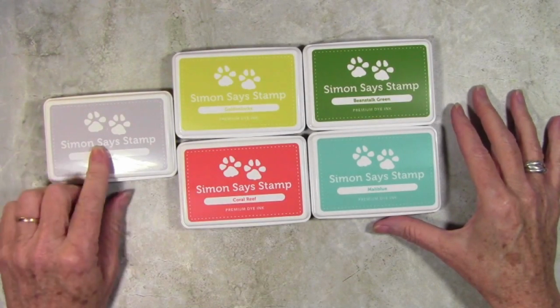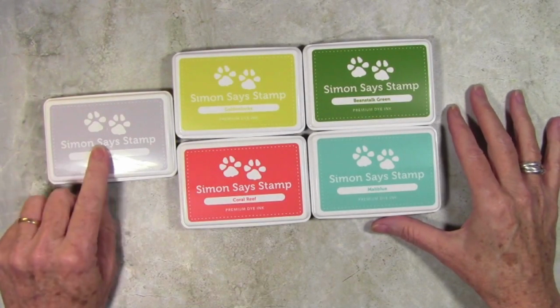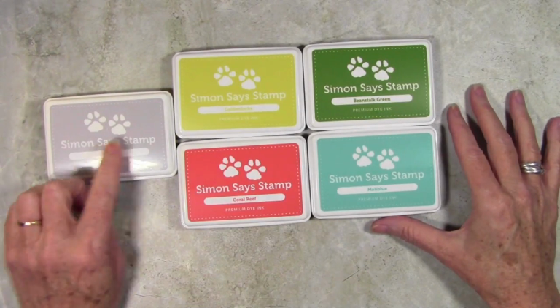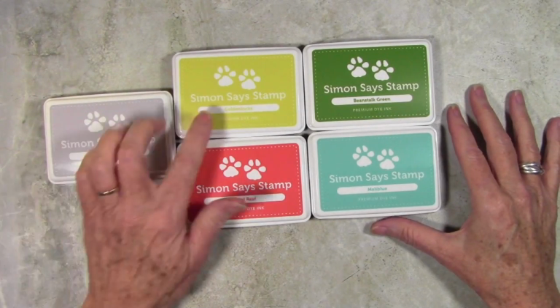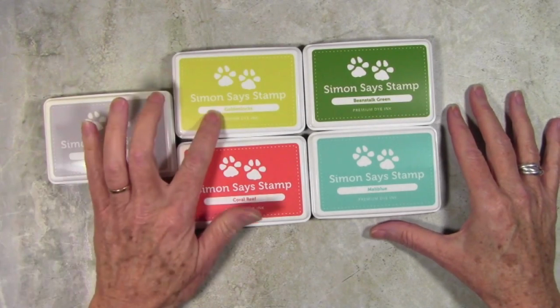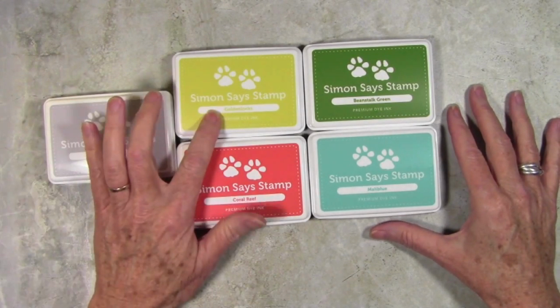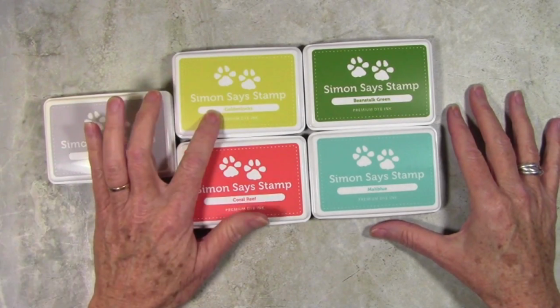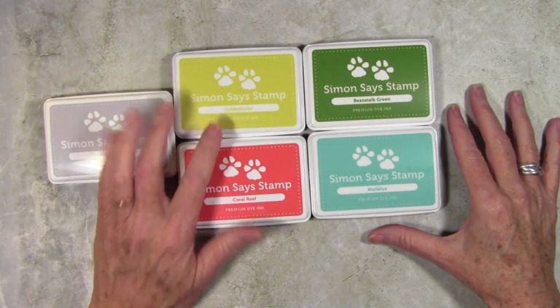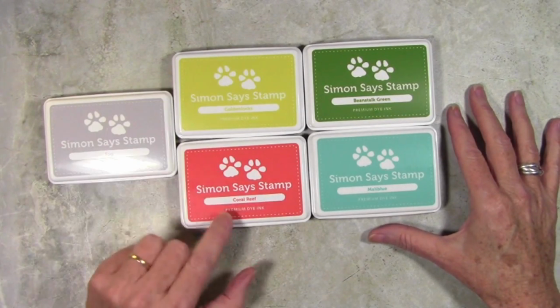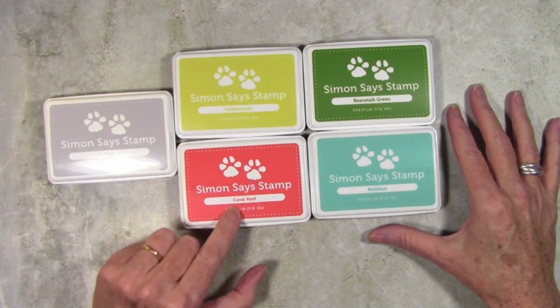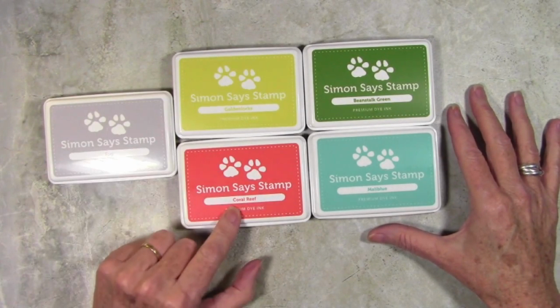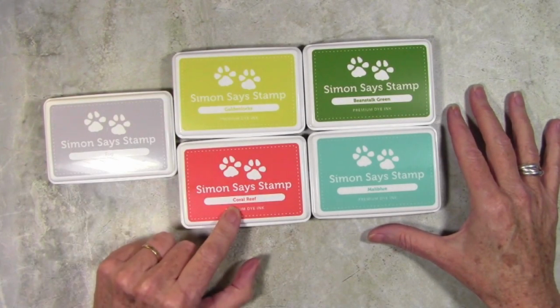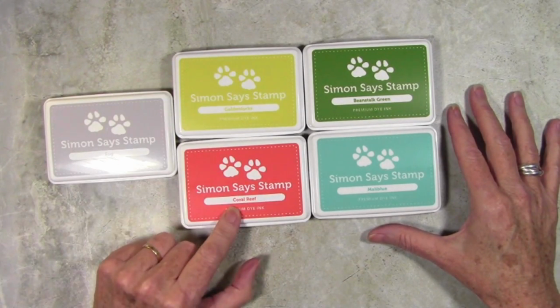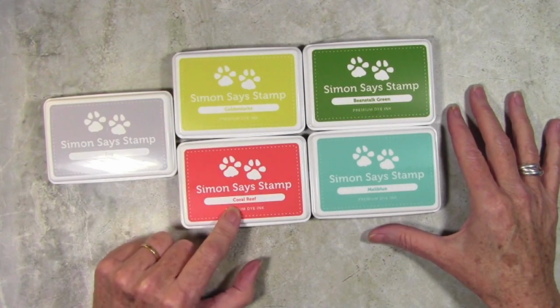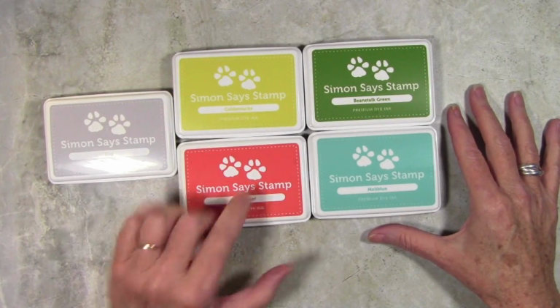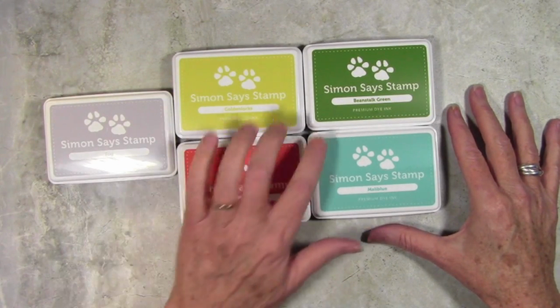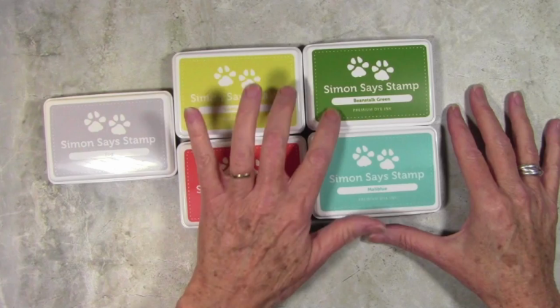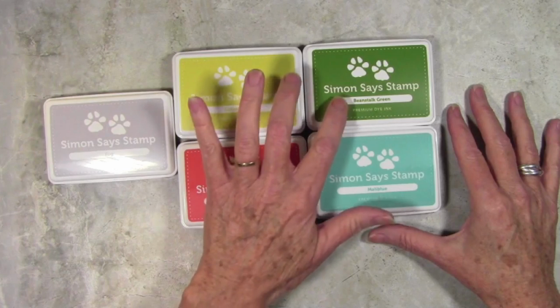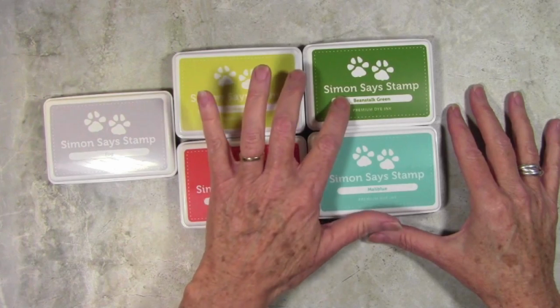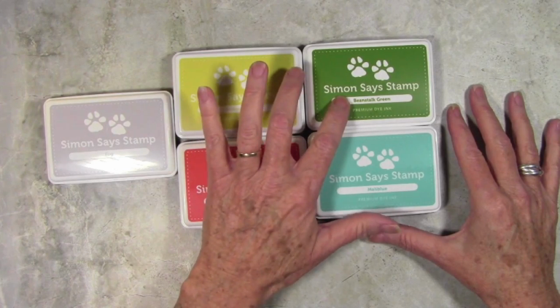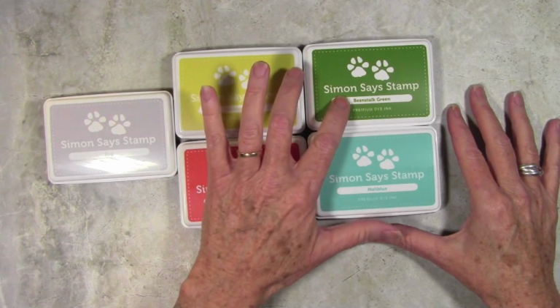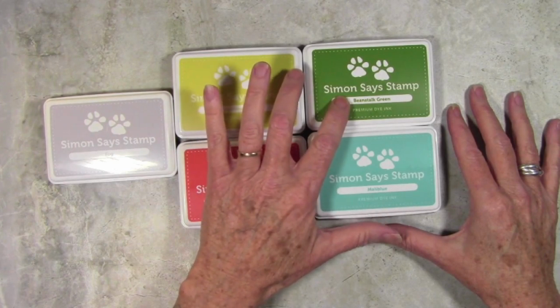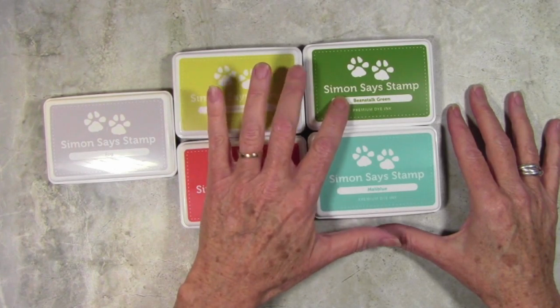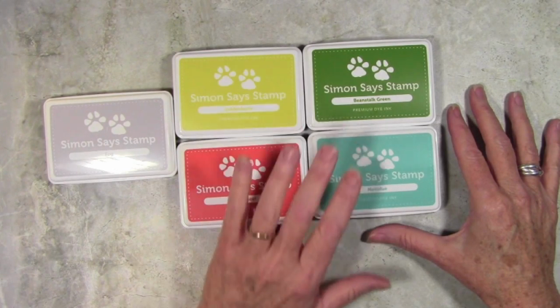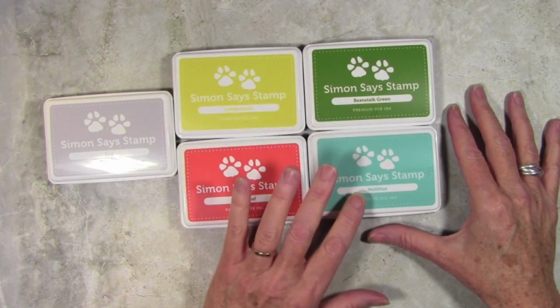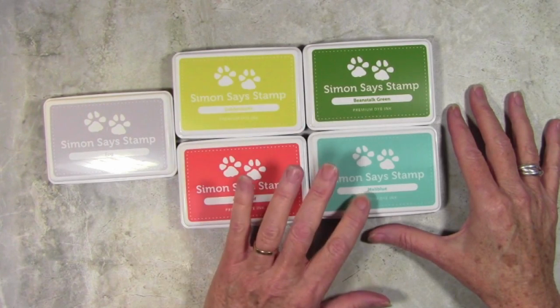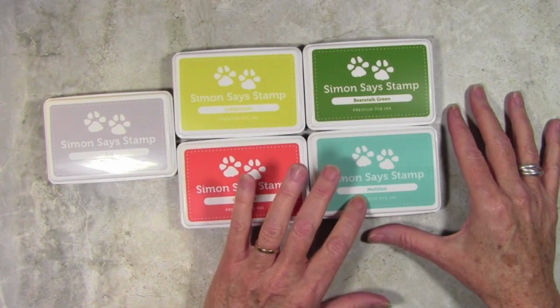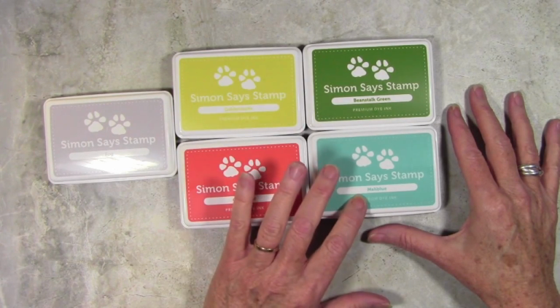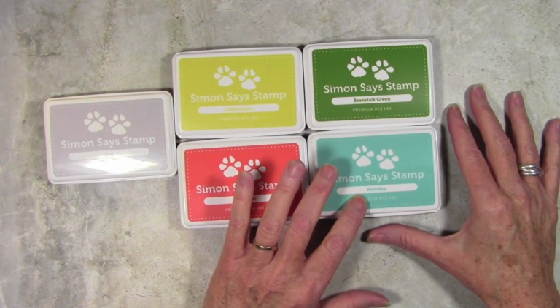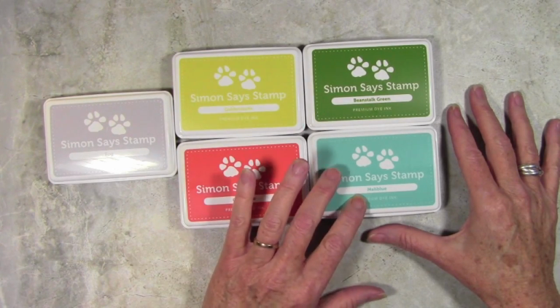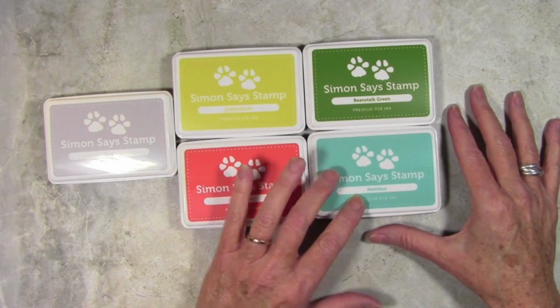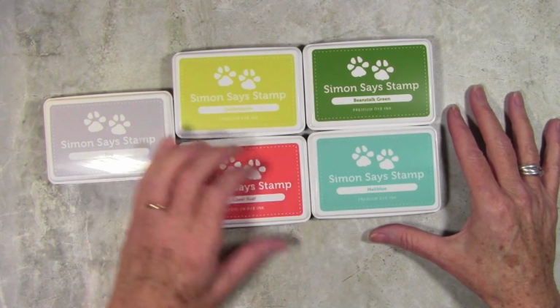I'll start off with Fog, Golden Locks, Coral Reef, Beanstalk Green, and Malibu.